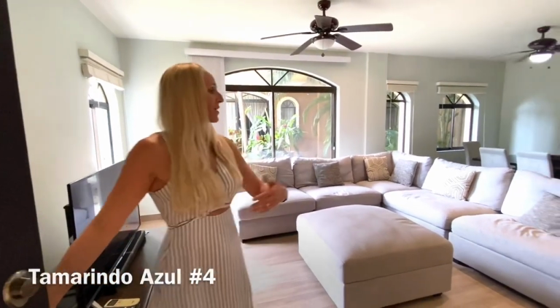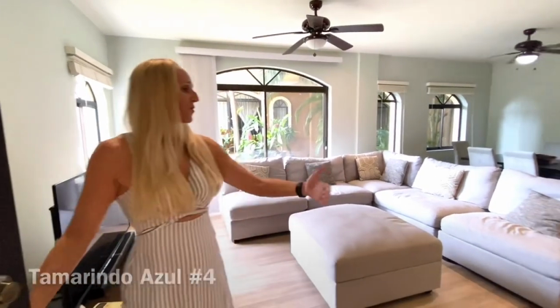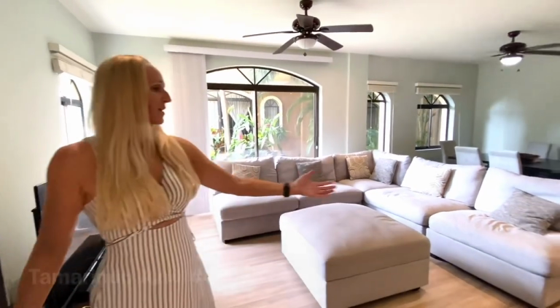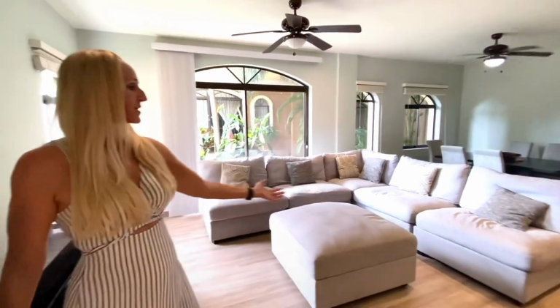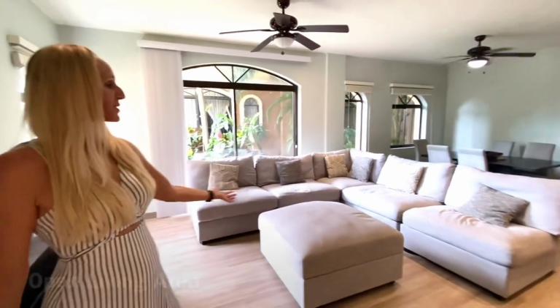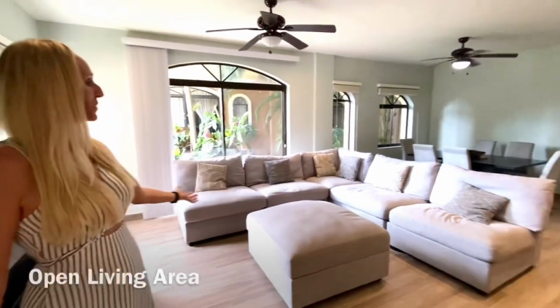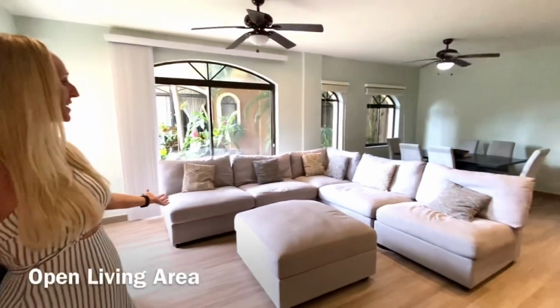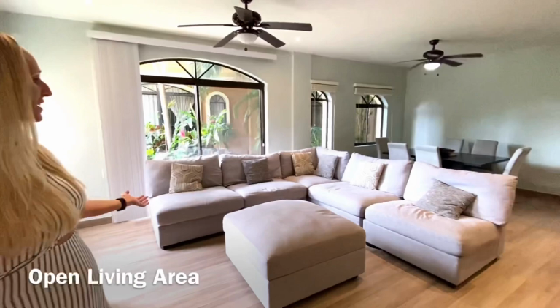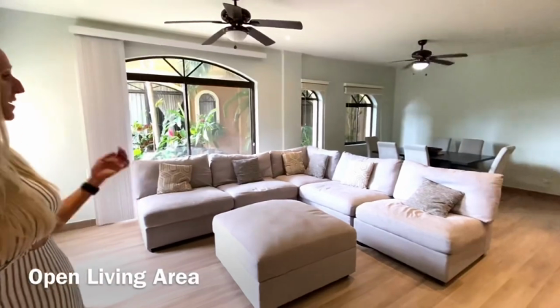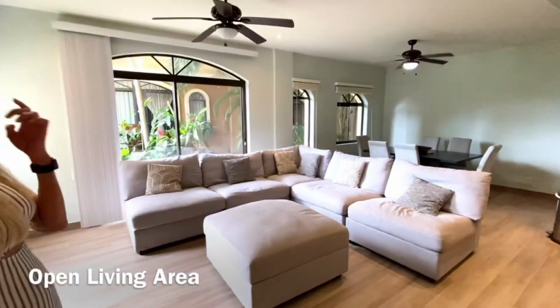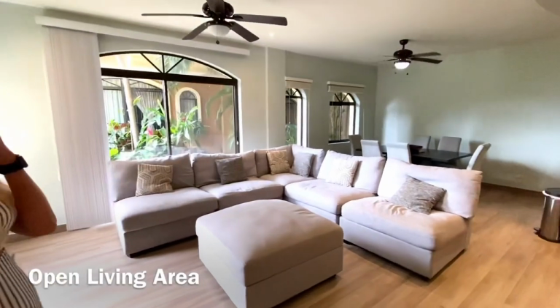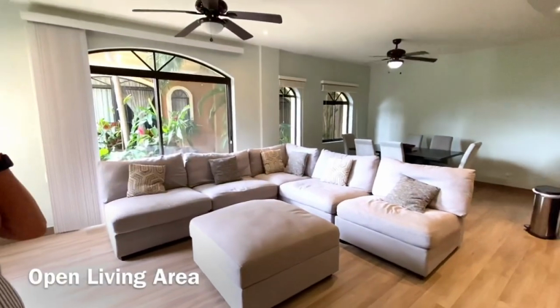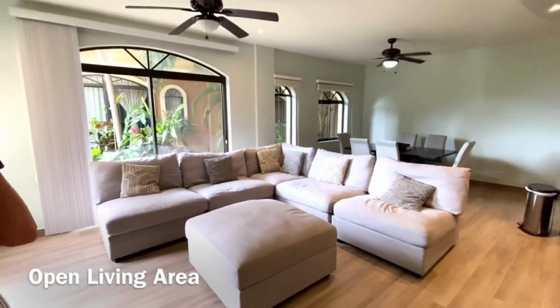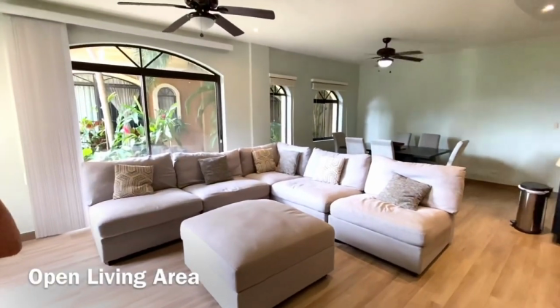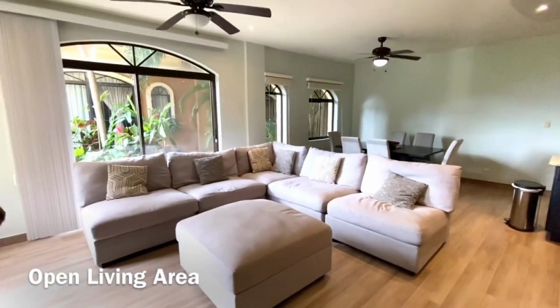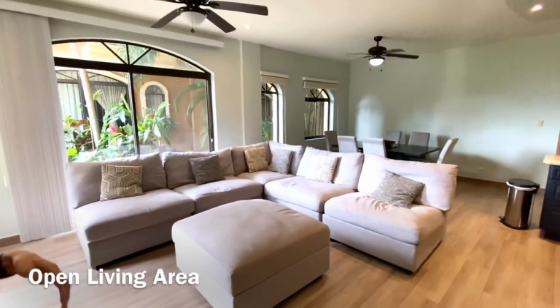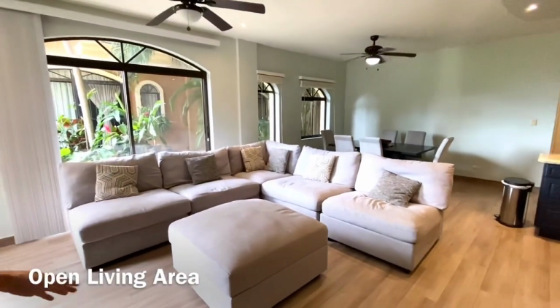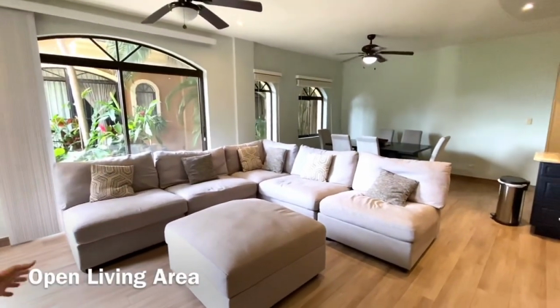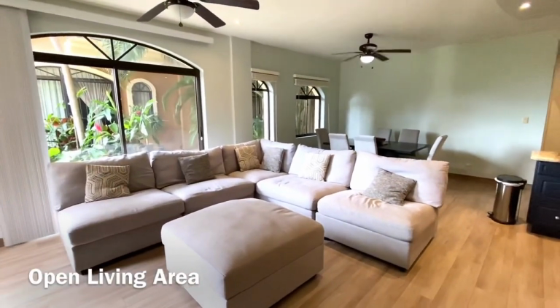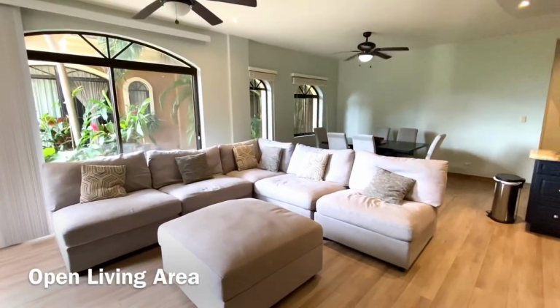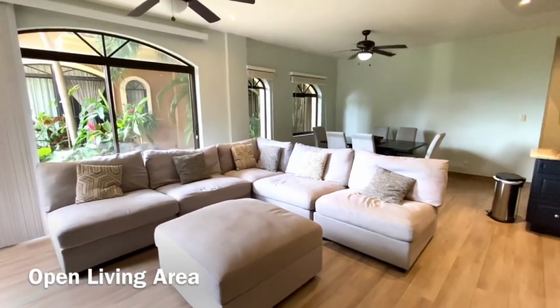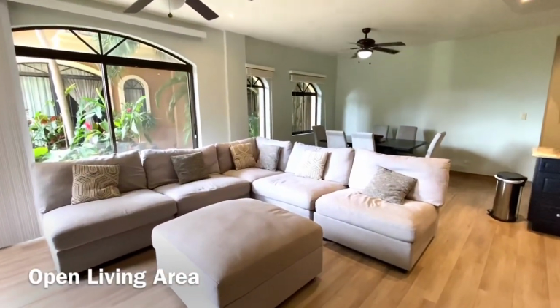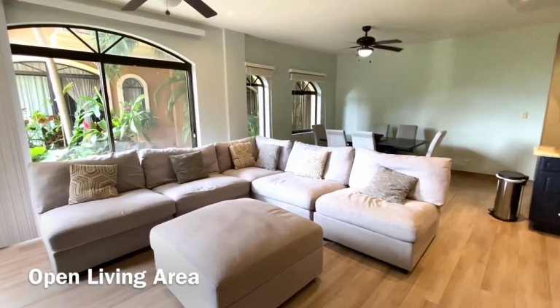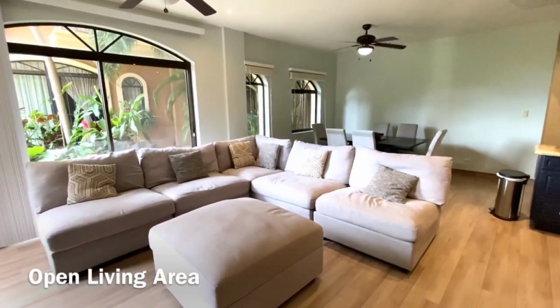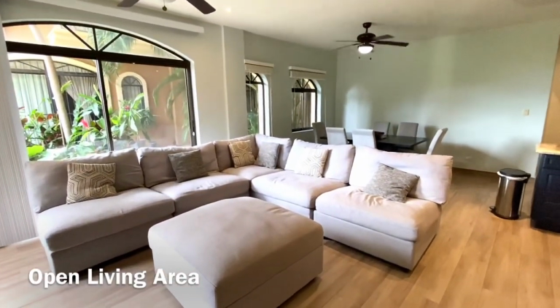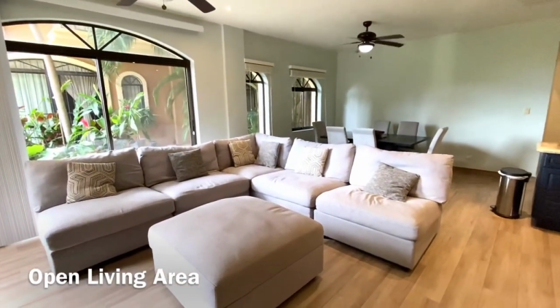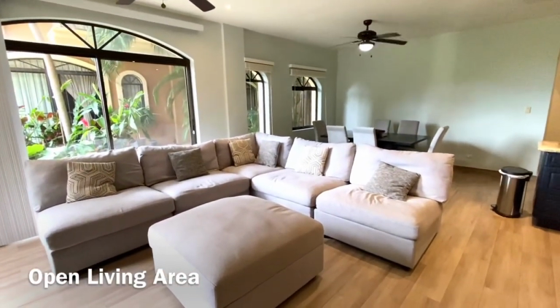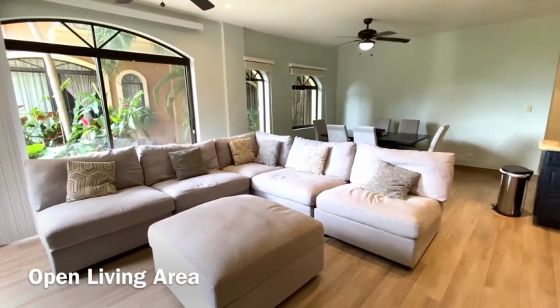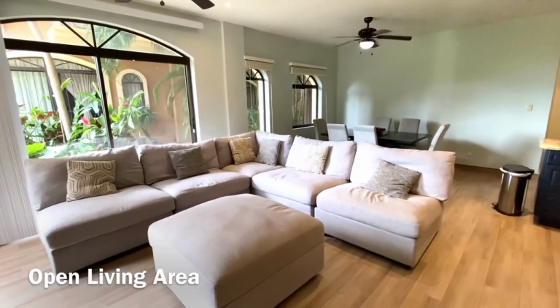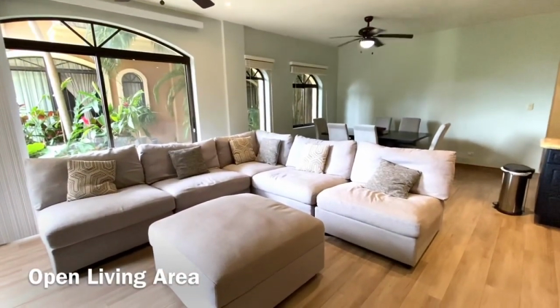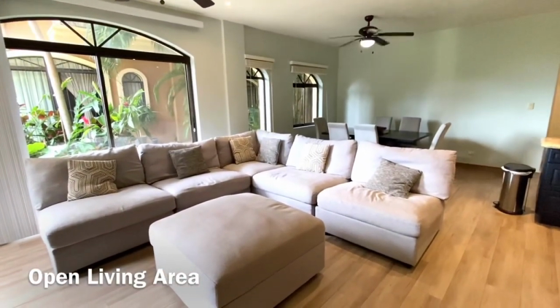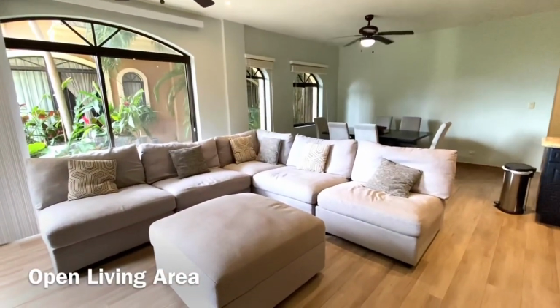Welcome to this open area. Here we have modern seating. There's plenty of space for everybody to entertain friends and family.